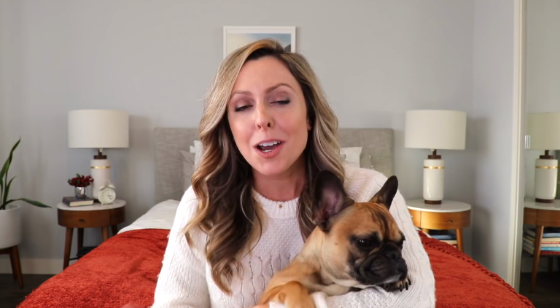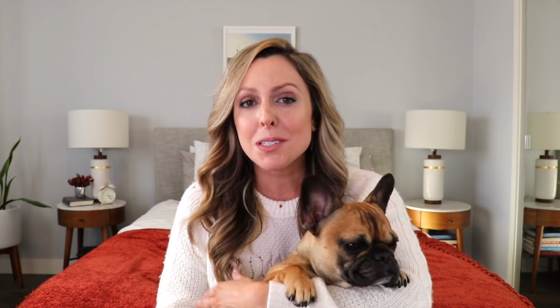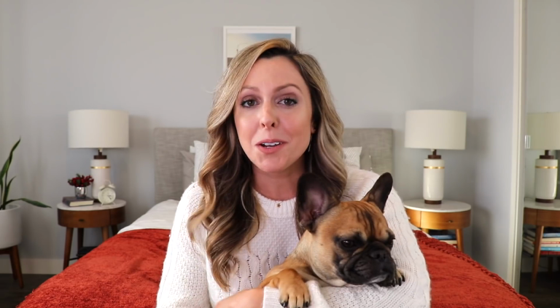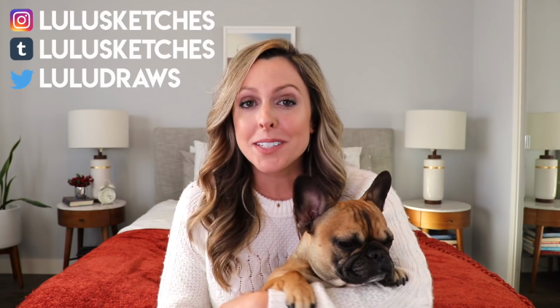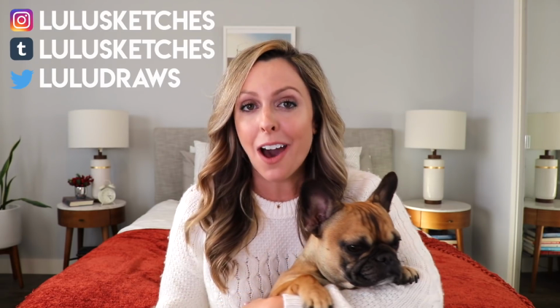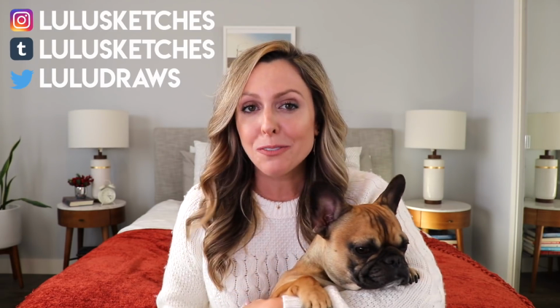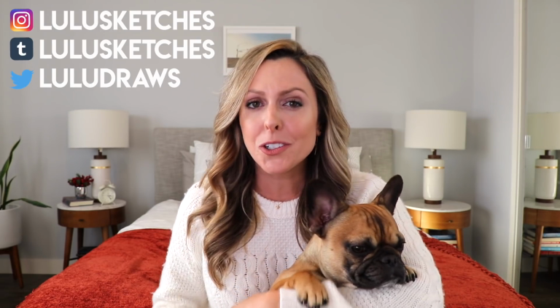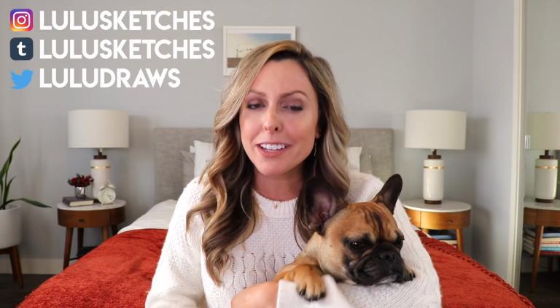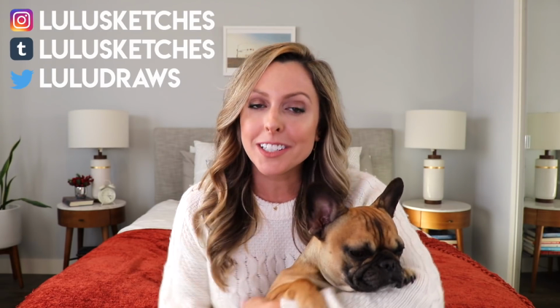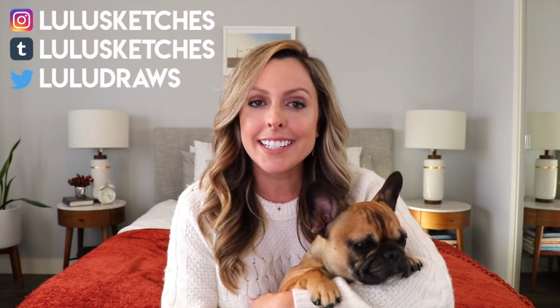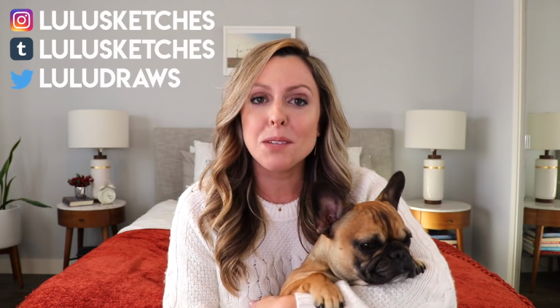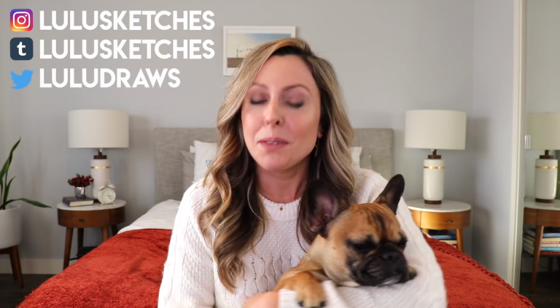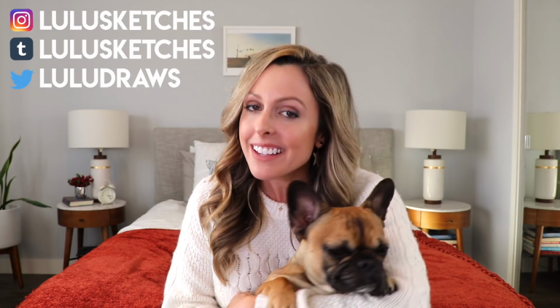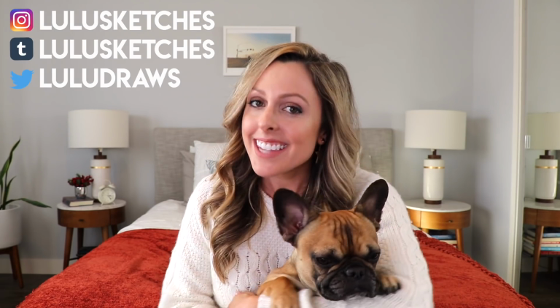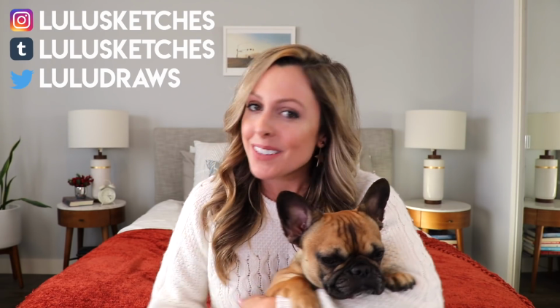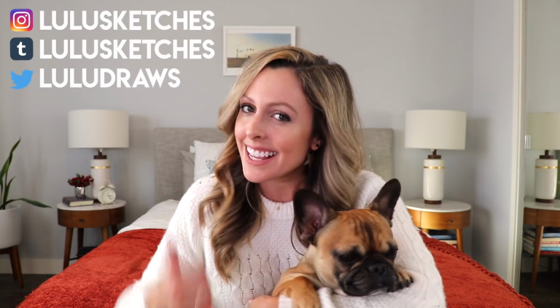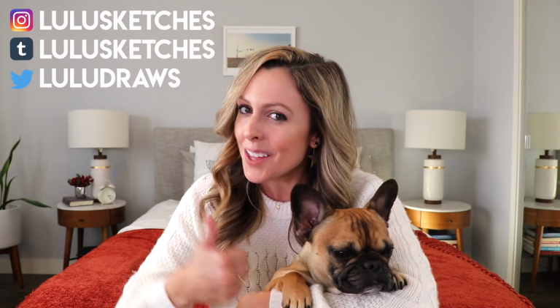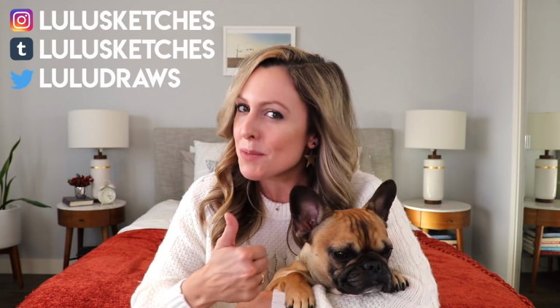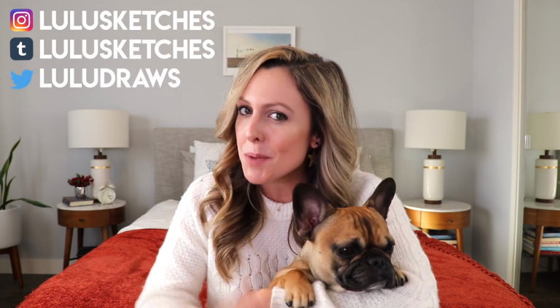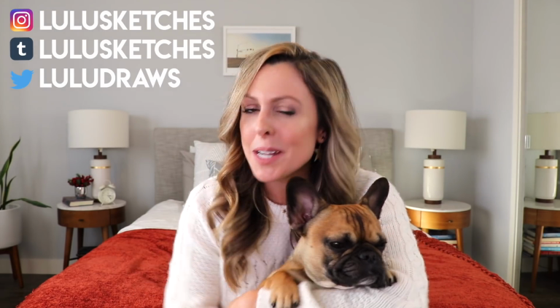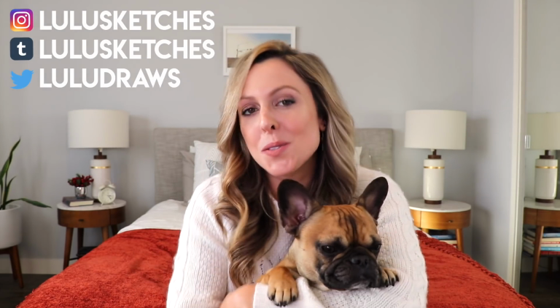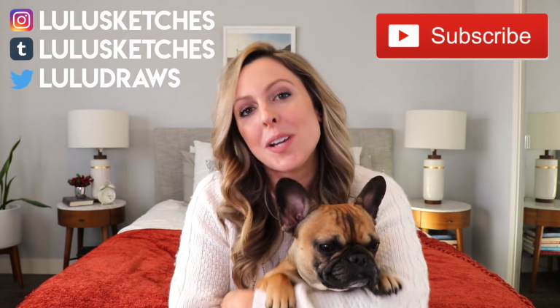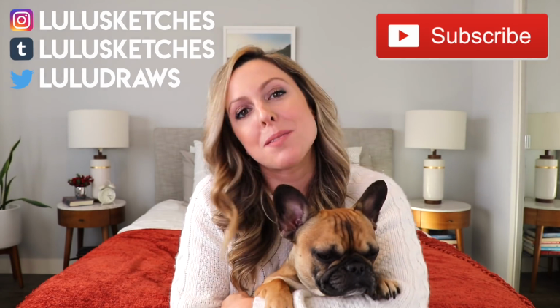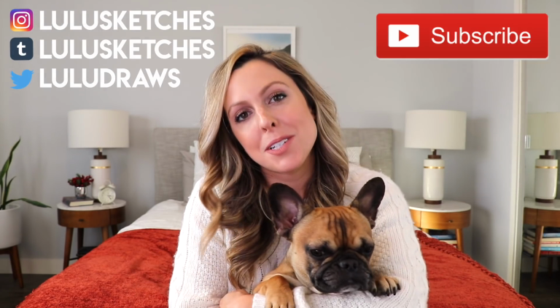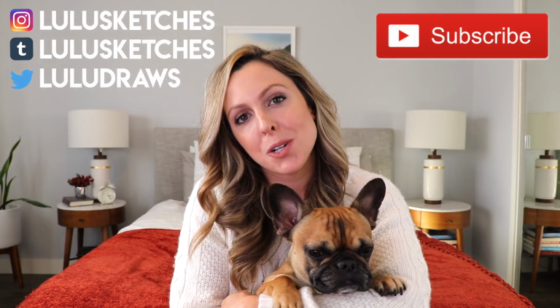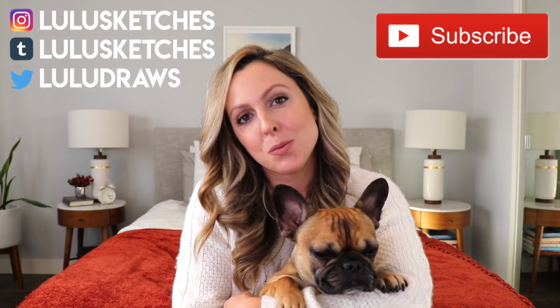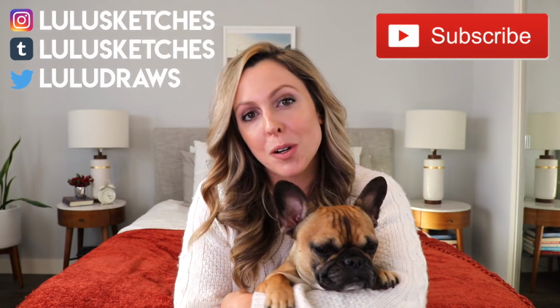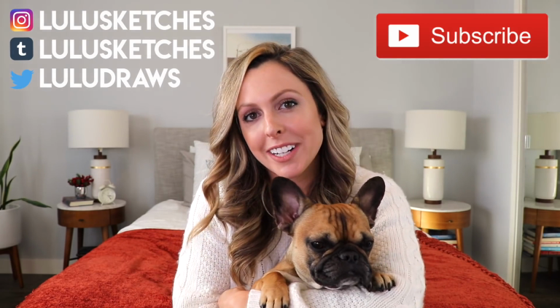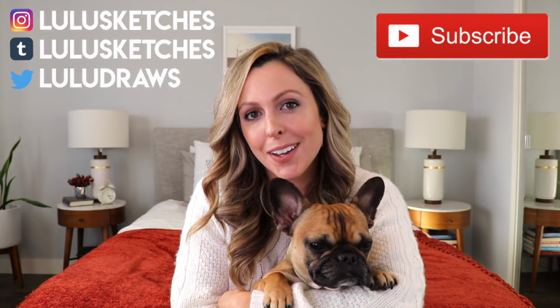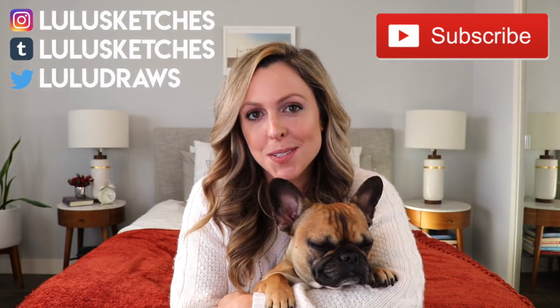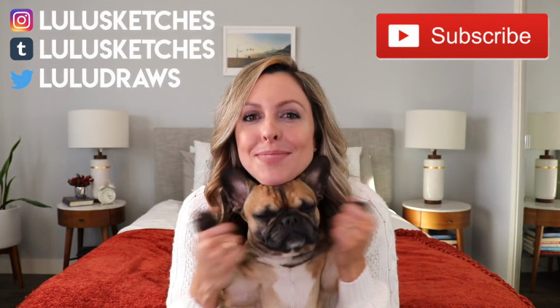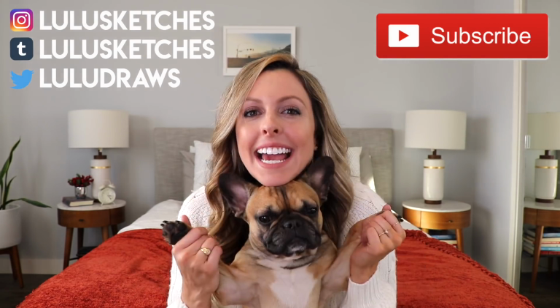I hope this video was helpful. If you liked it, please give it a thumbs up and subscribe to my channel for more videos. Bye!